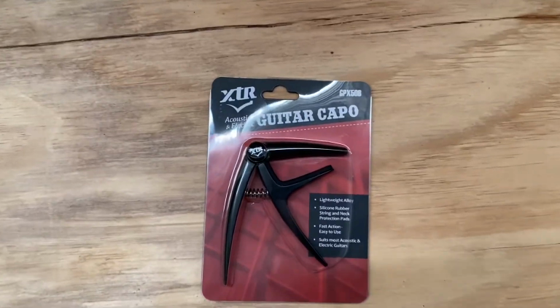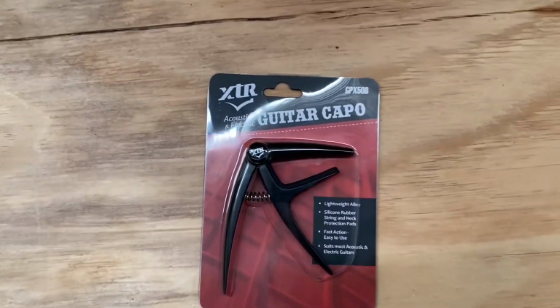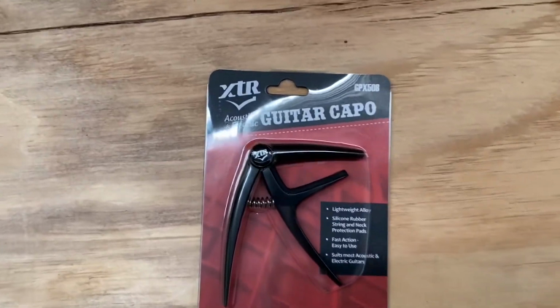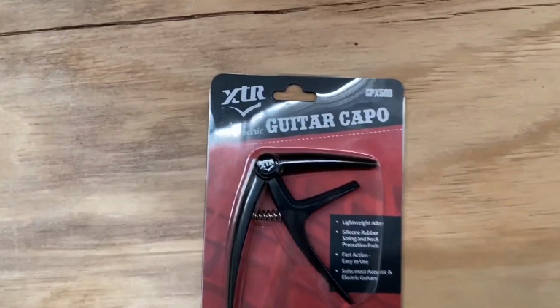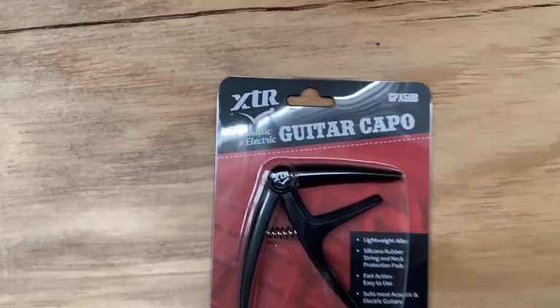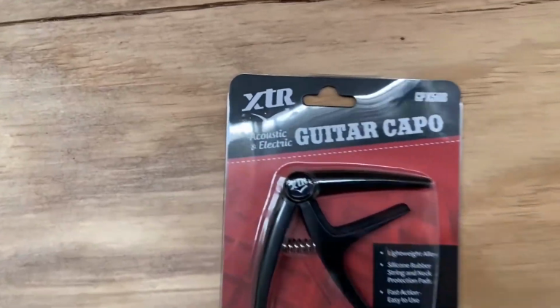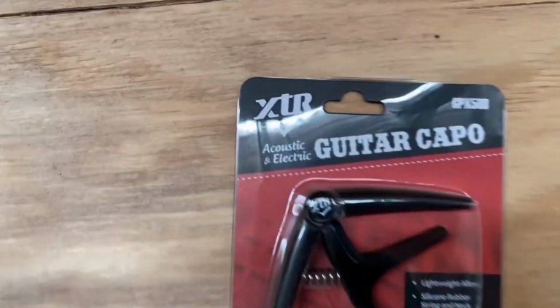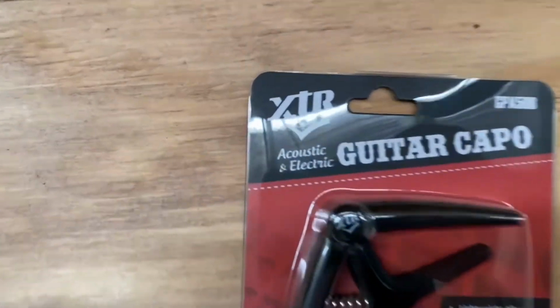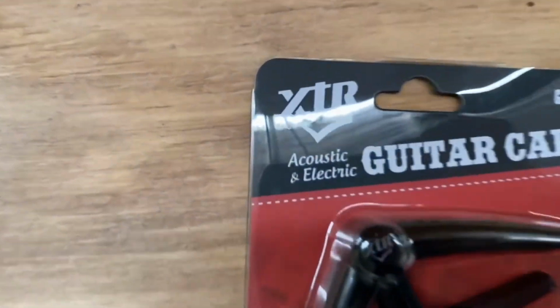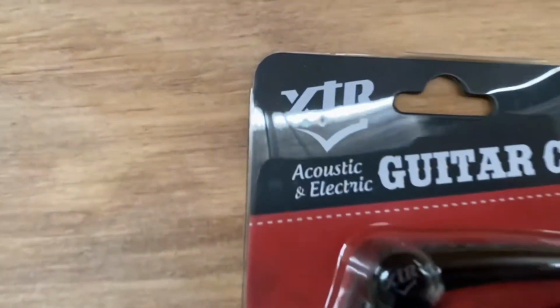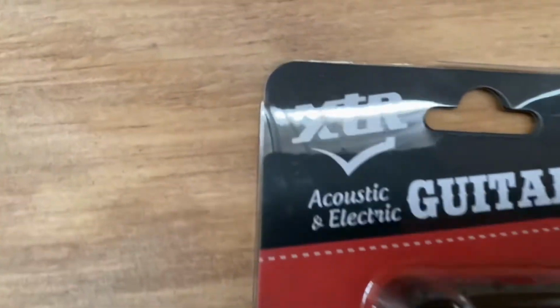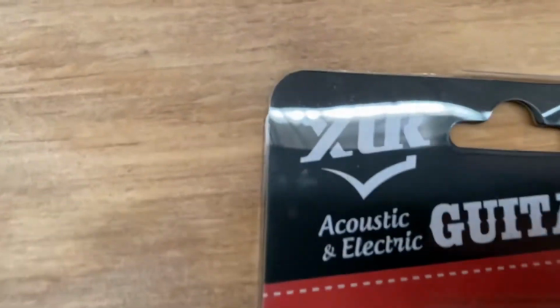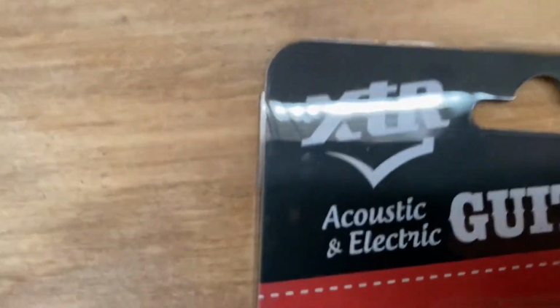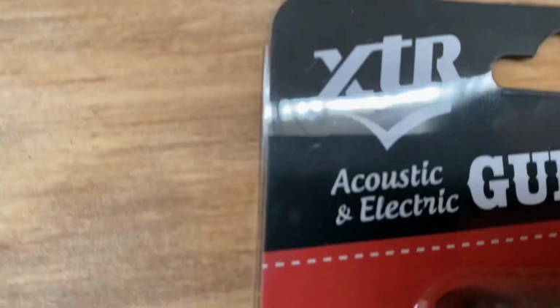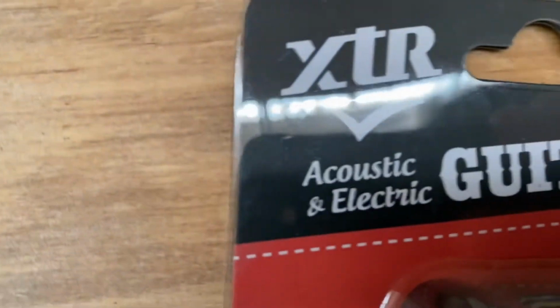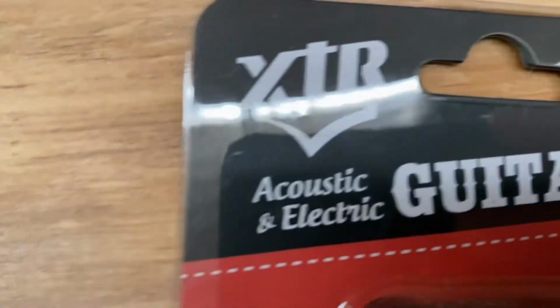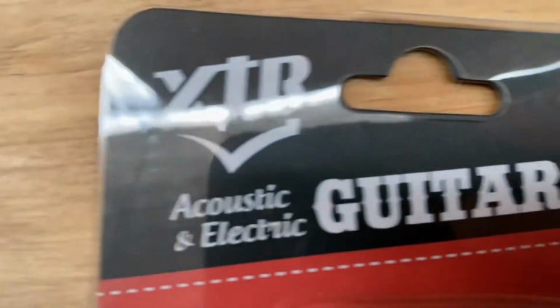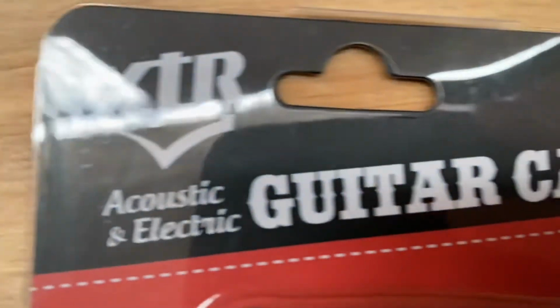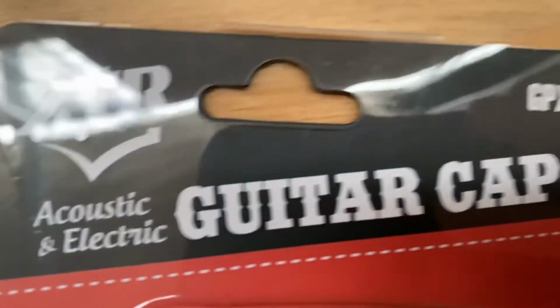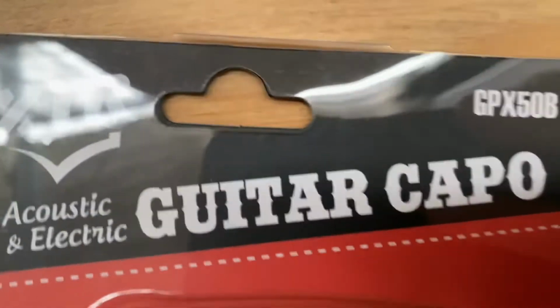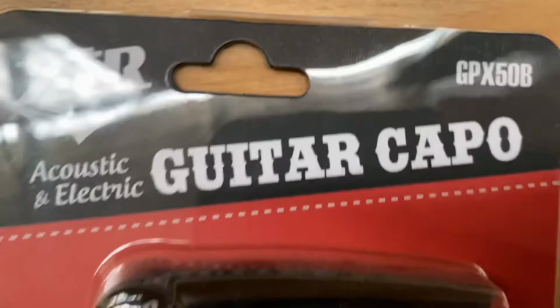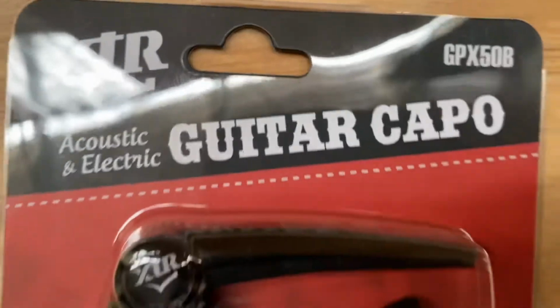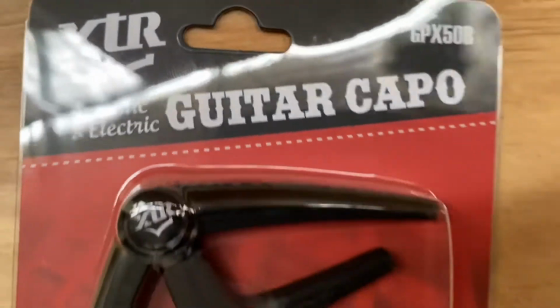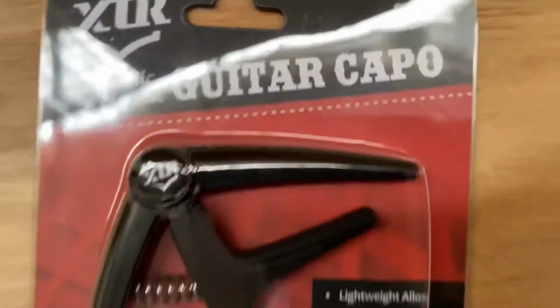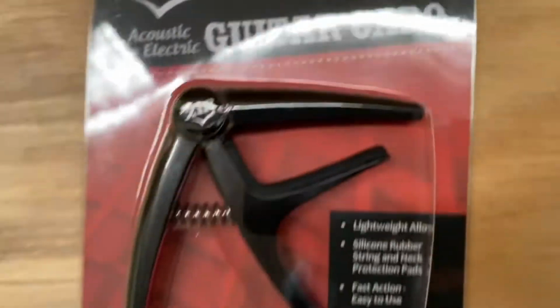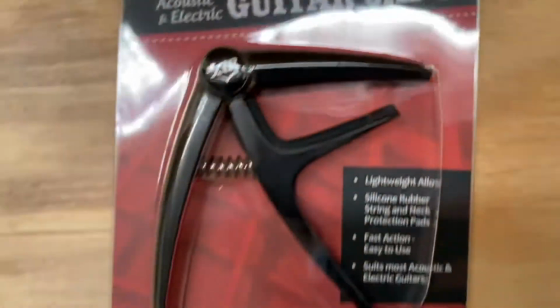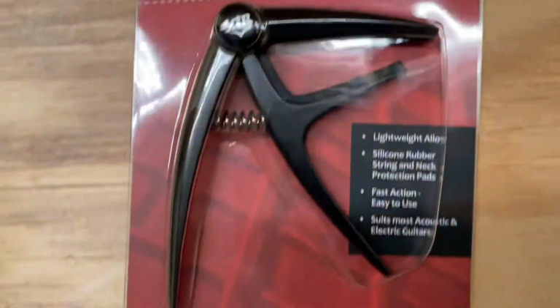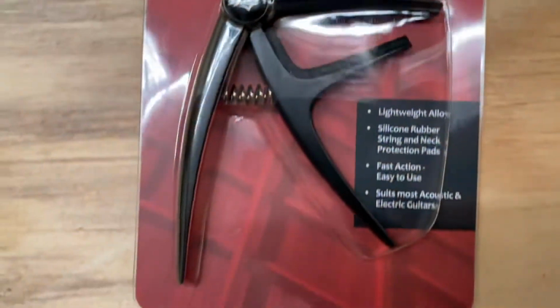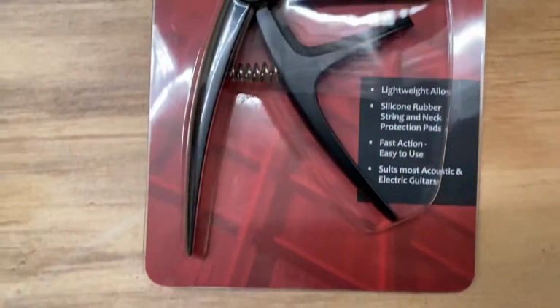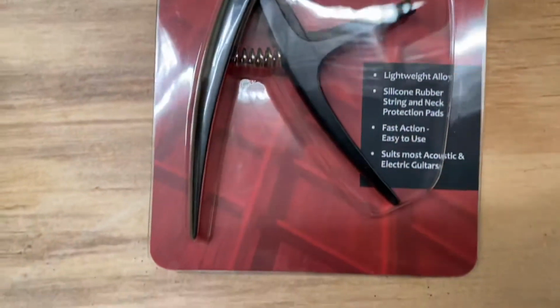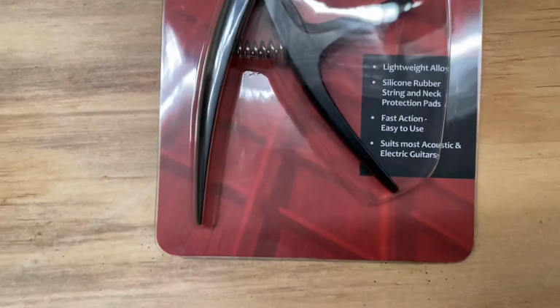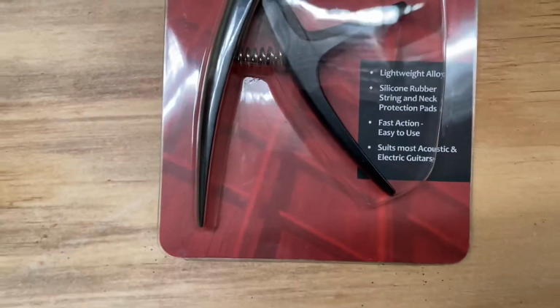XTR guitar capo. It's for an electric or an acoustic guitar and it's a clip-on capo.